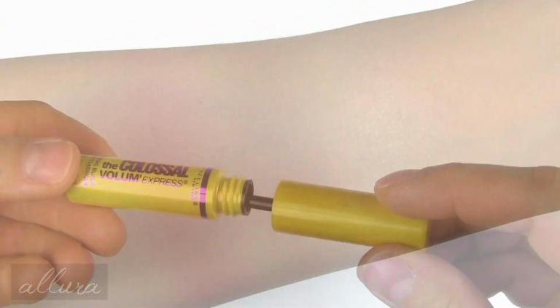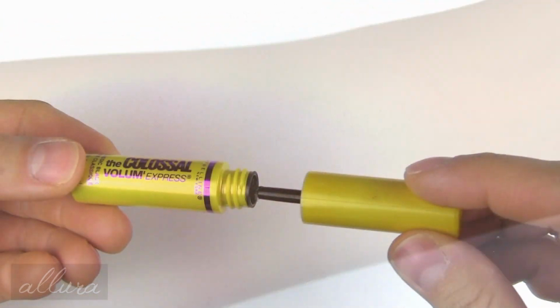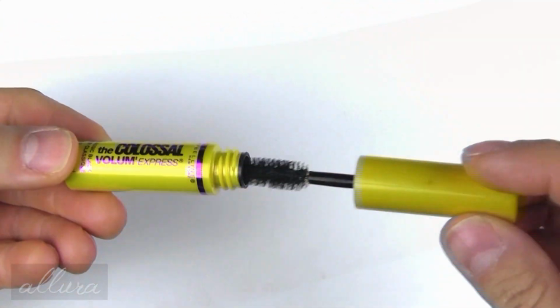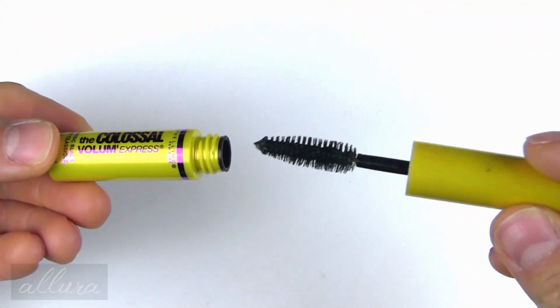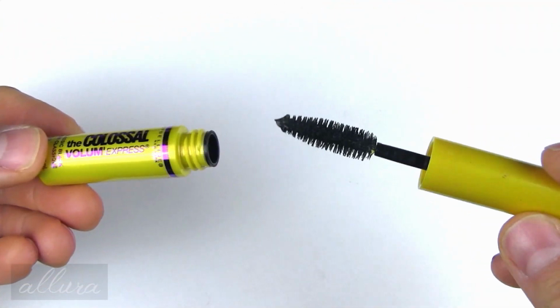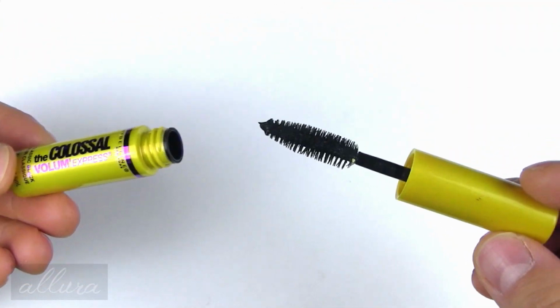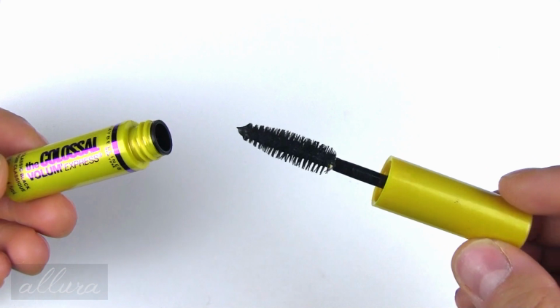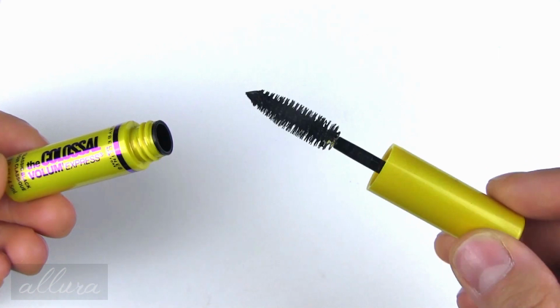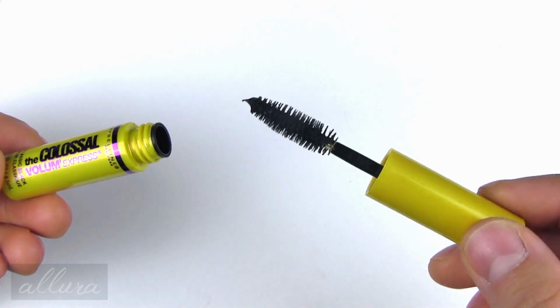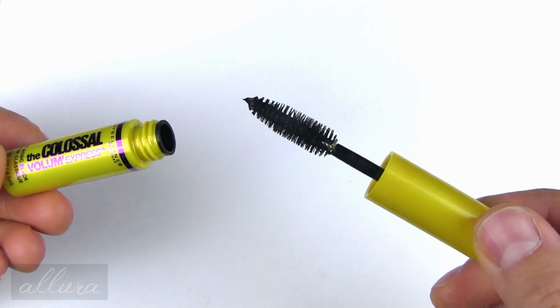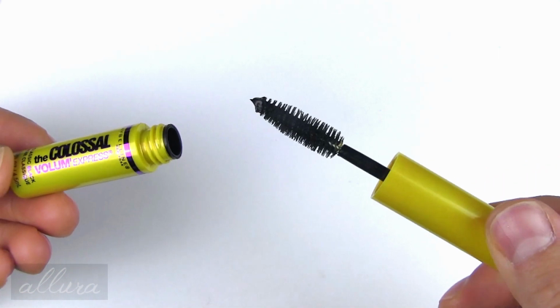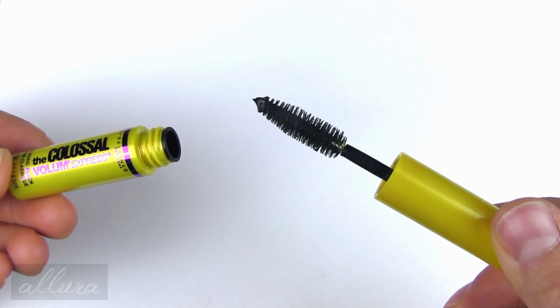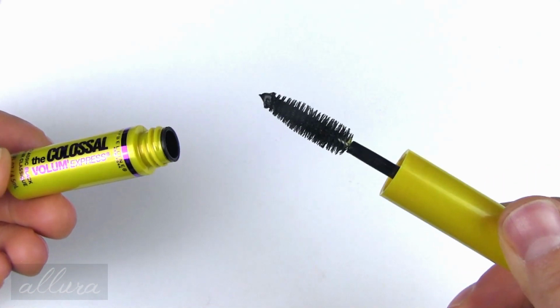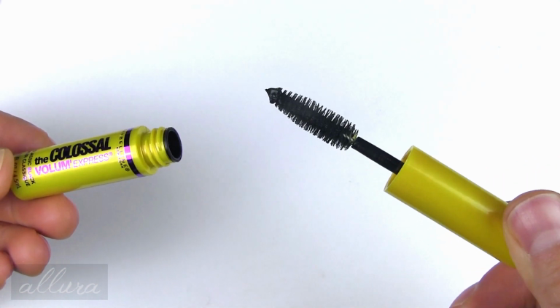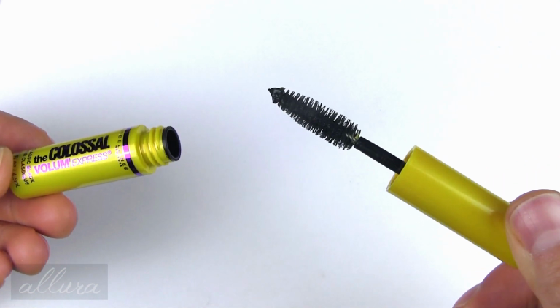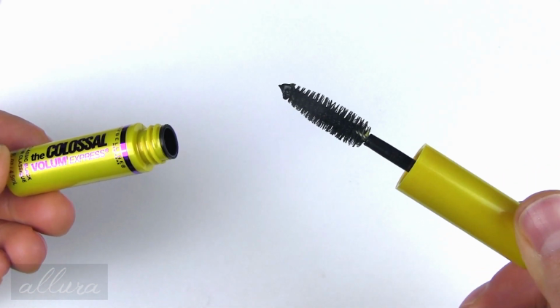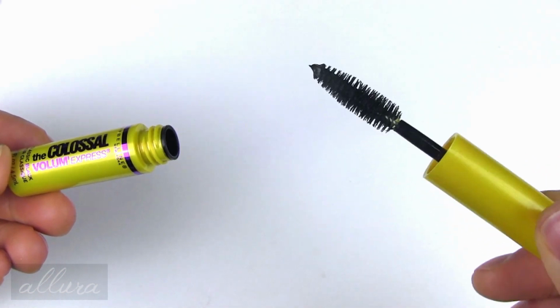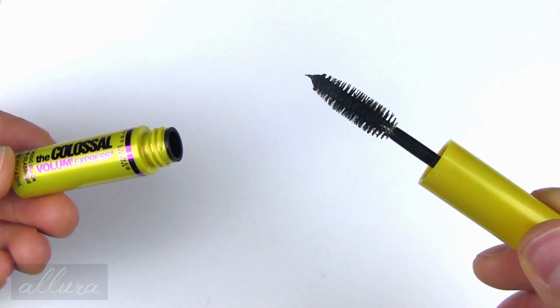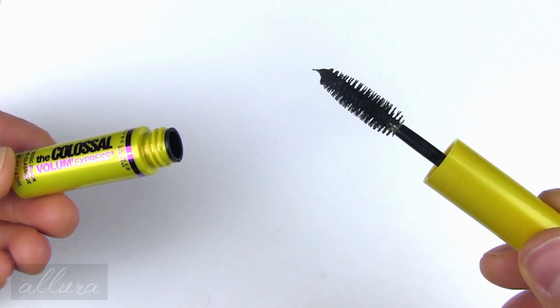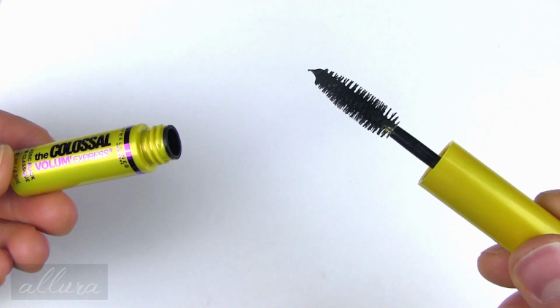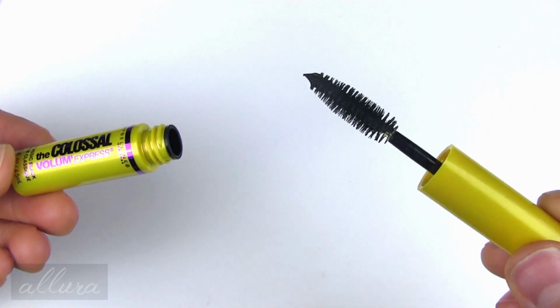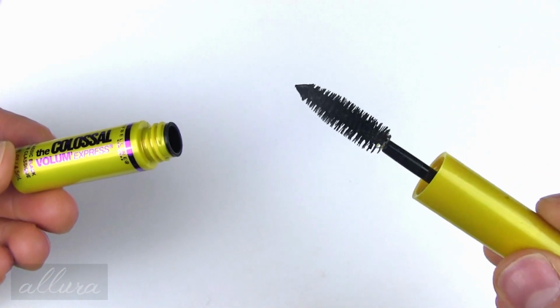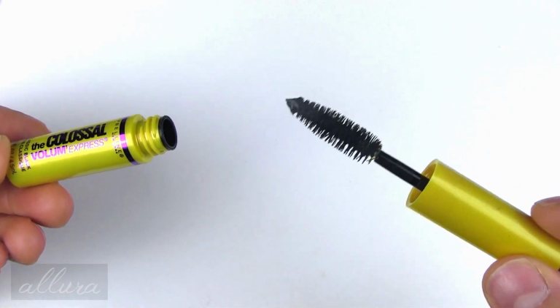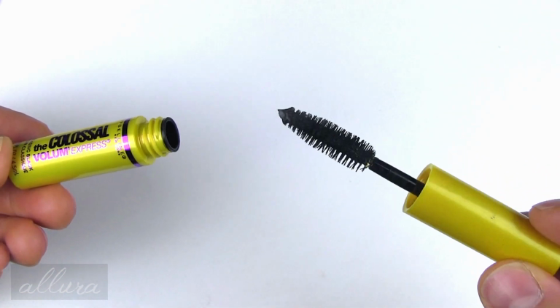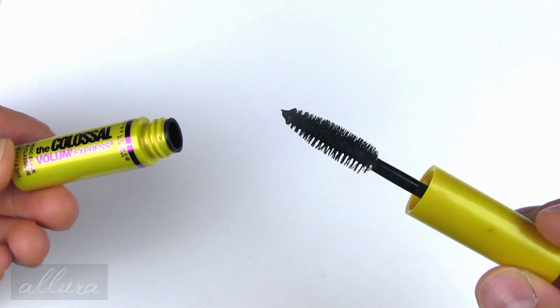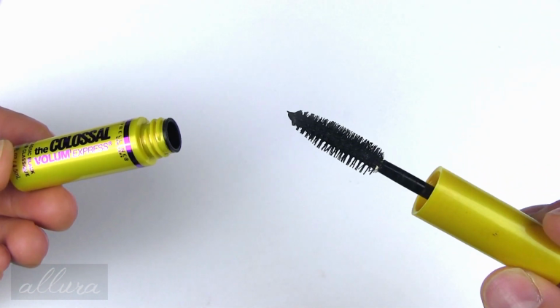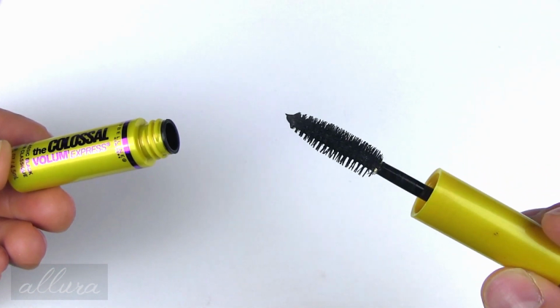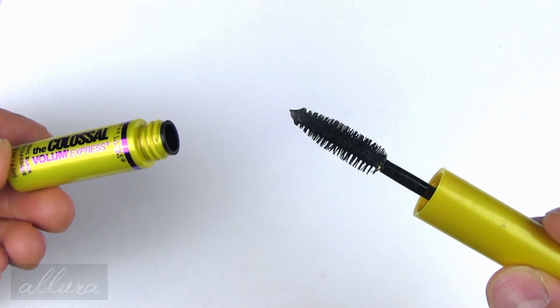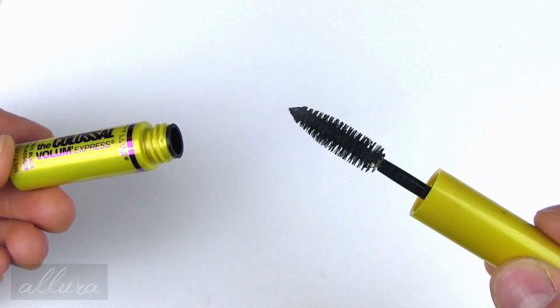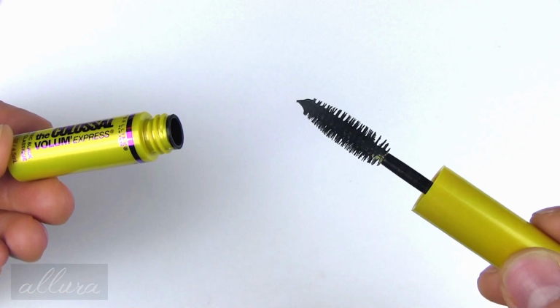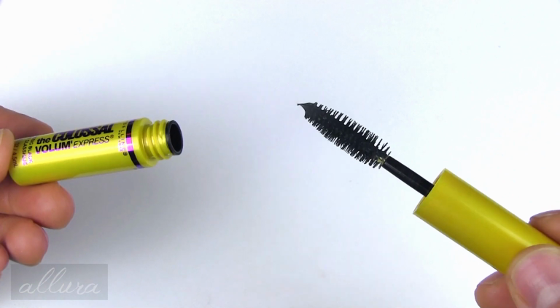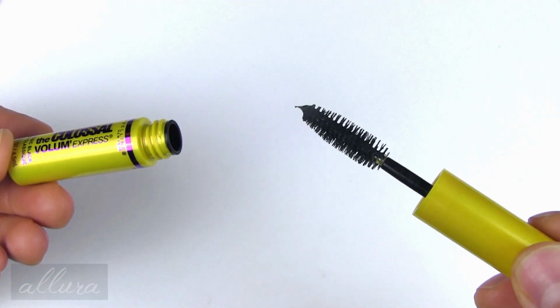The colossal mascara included has the same kind of brush as you would get with a full-sized mascara.